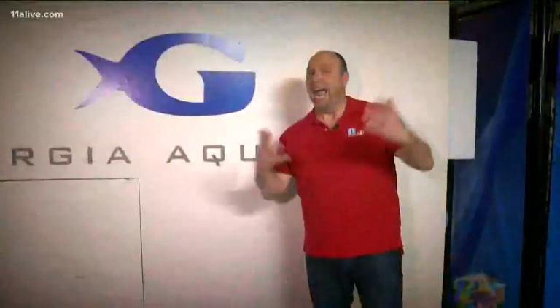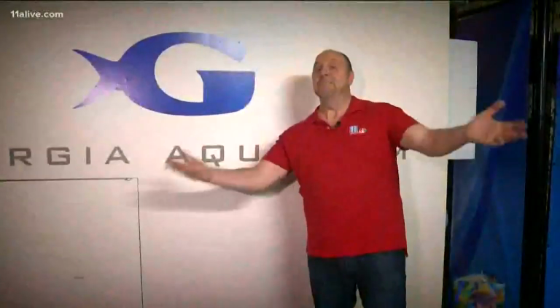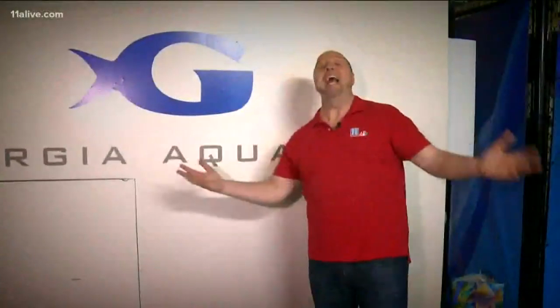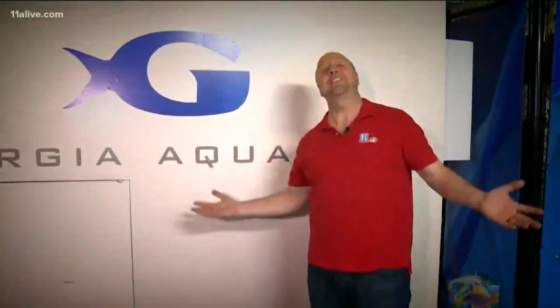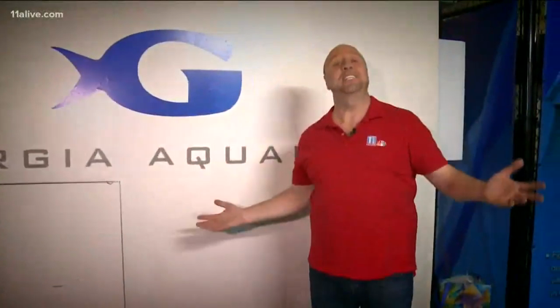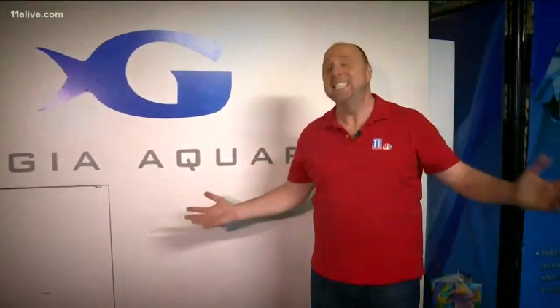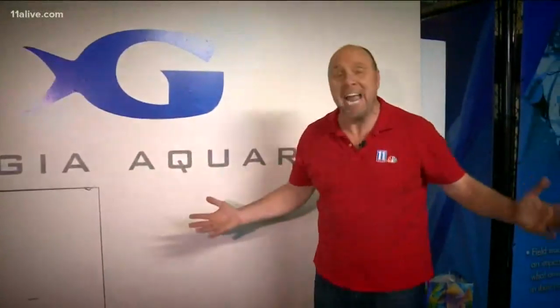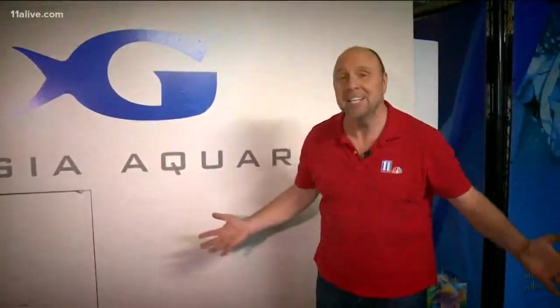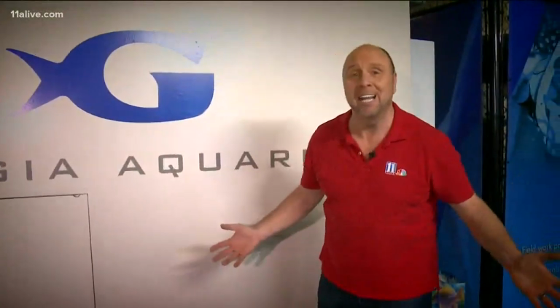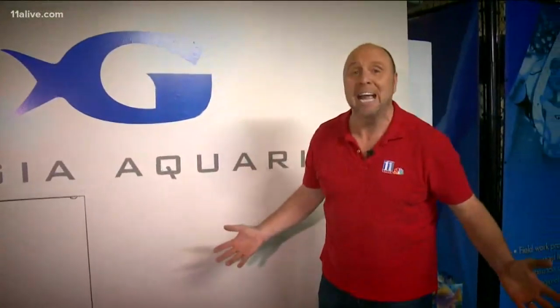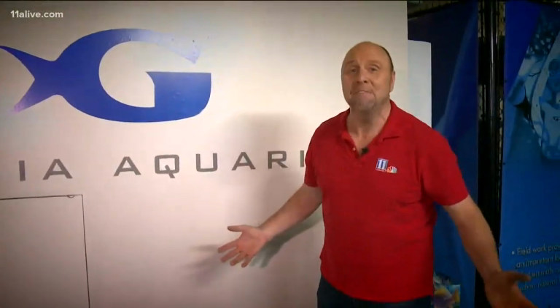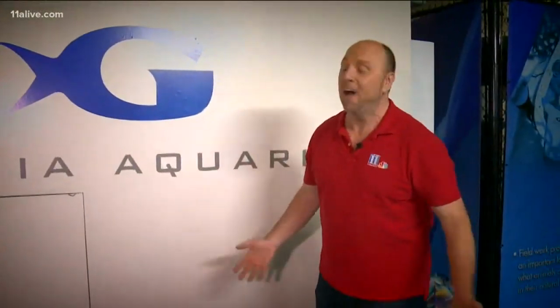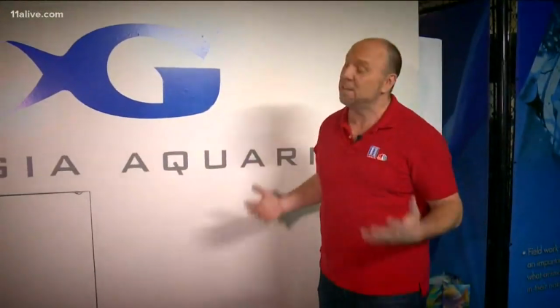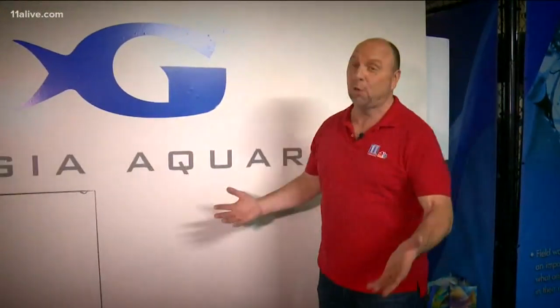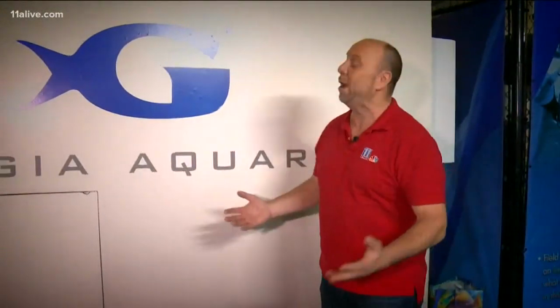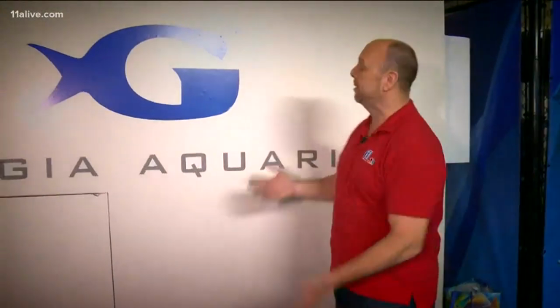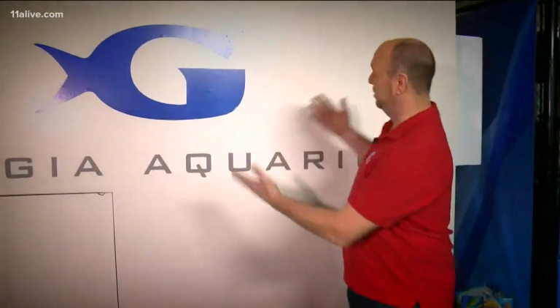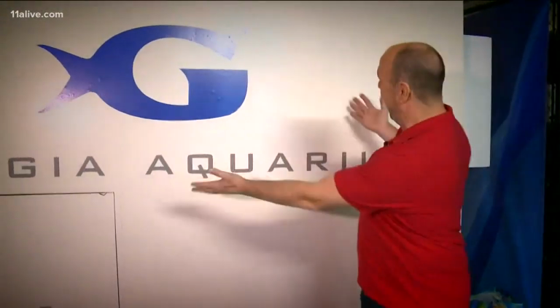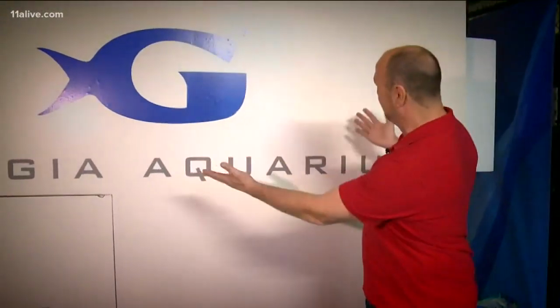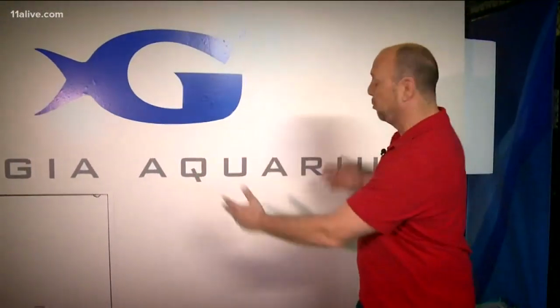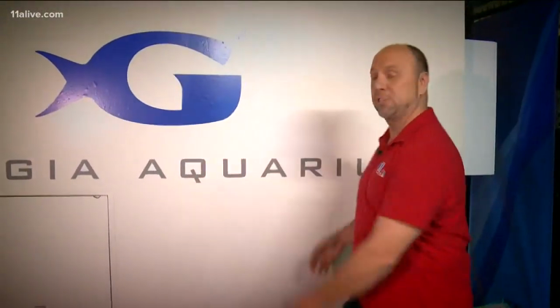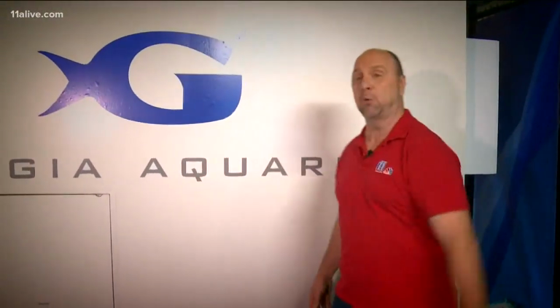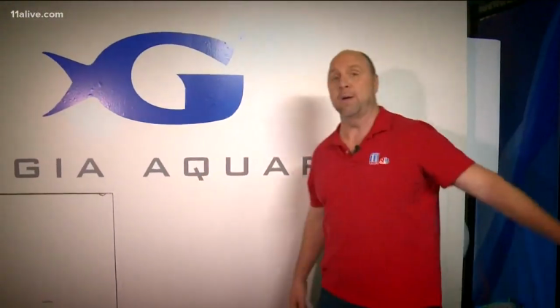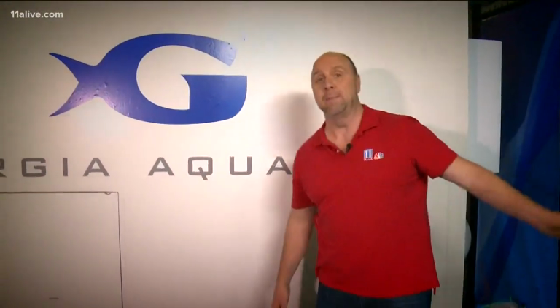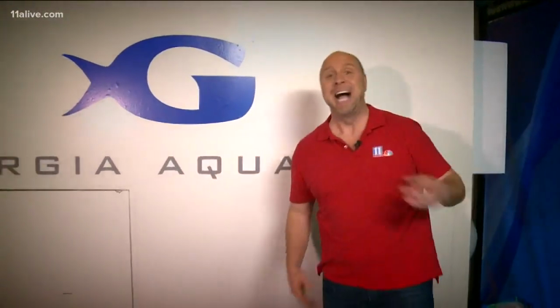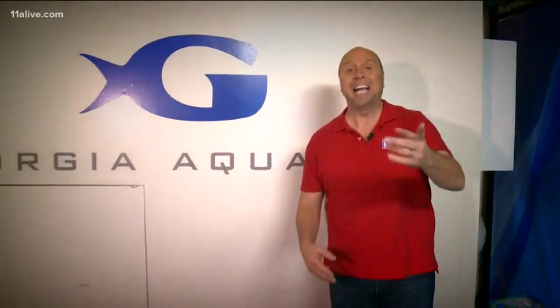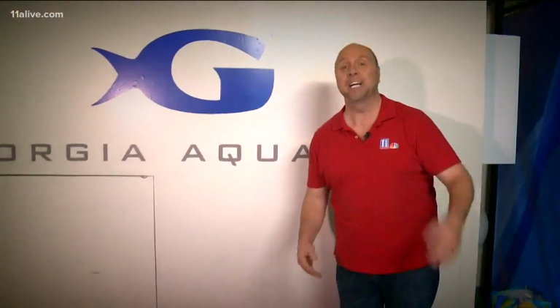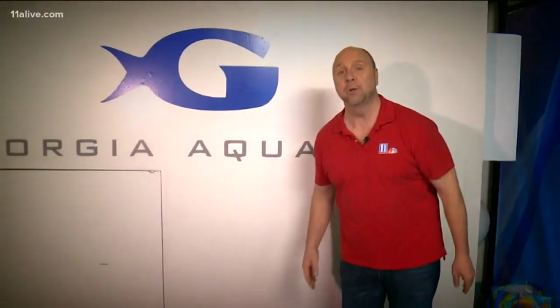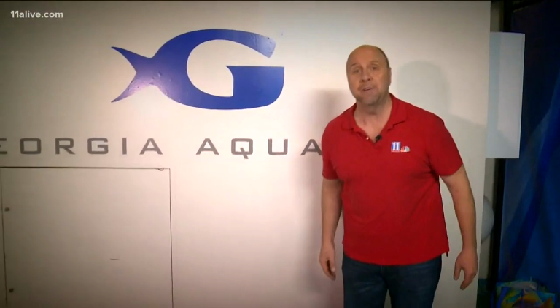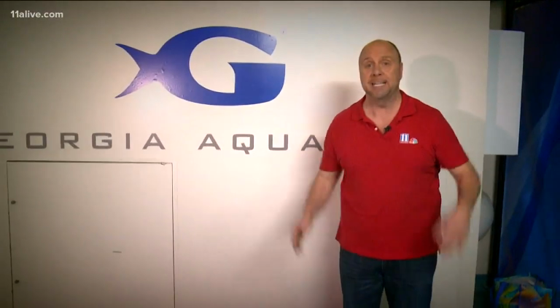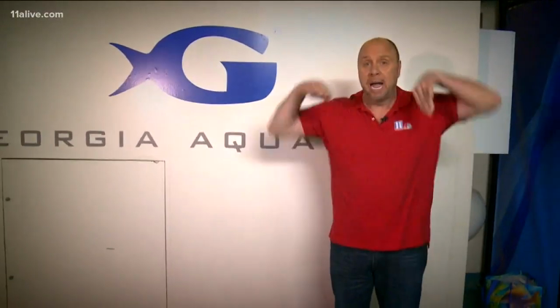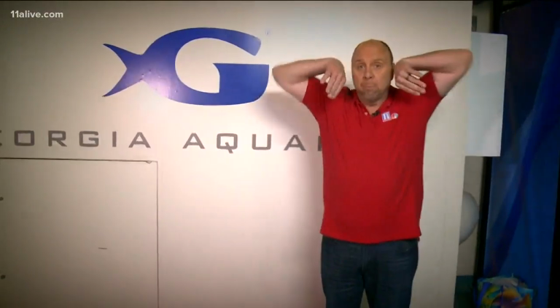And that's the day in the life of an aquarist at the Georgia Aquarium. I've got to go — it's feeding time!